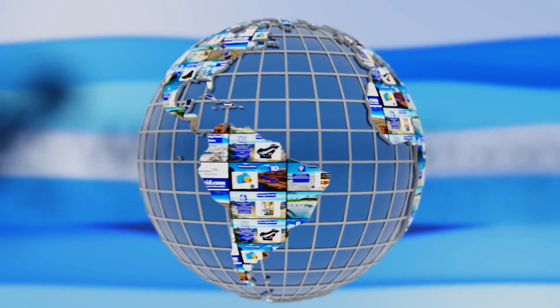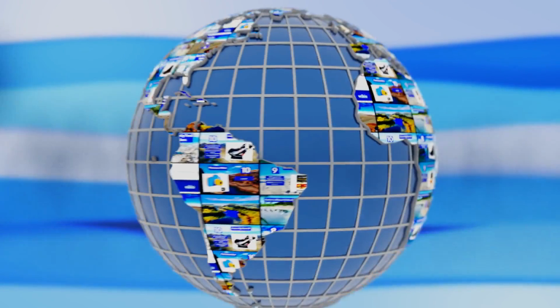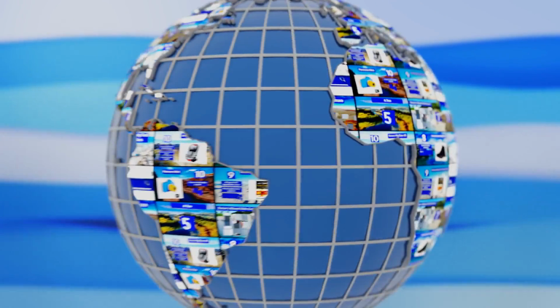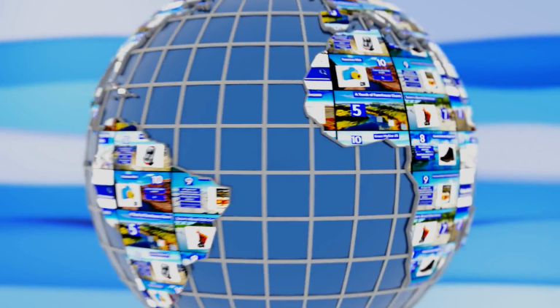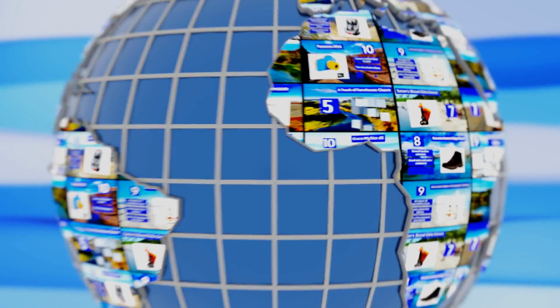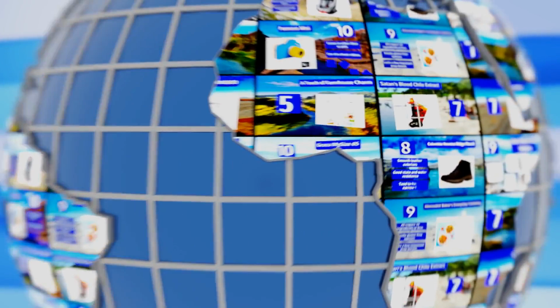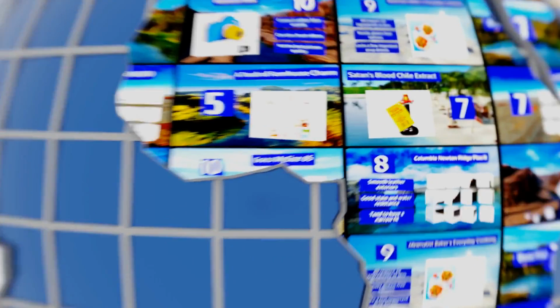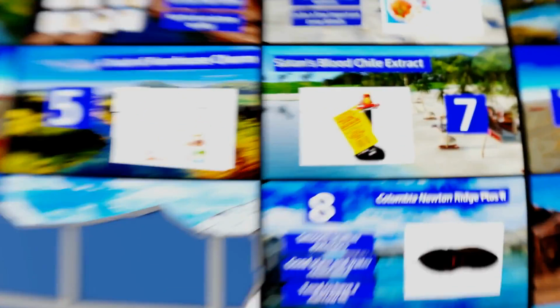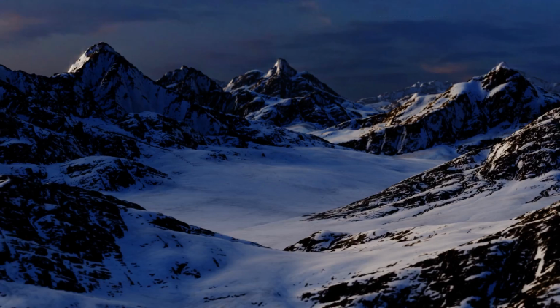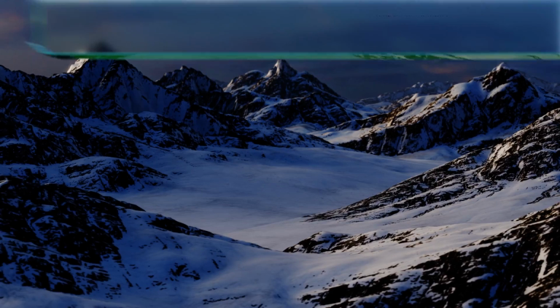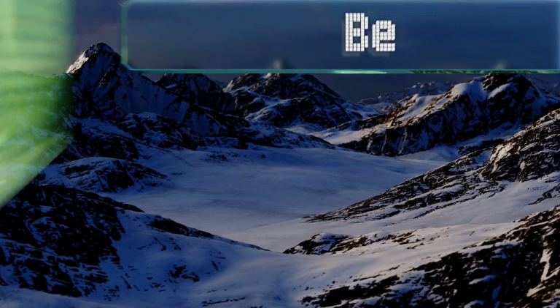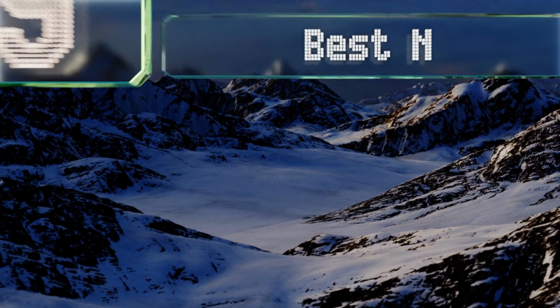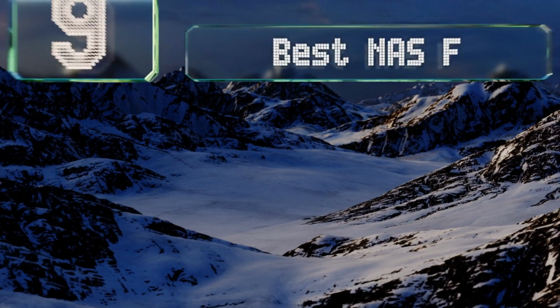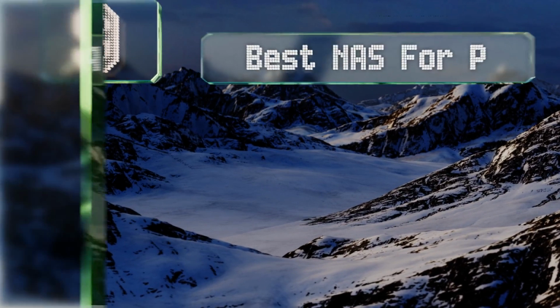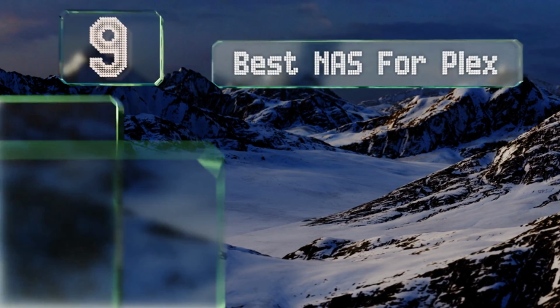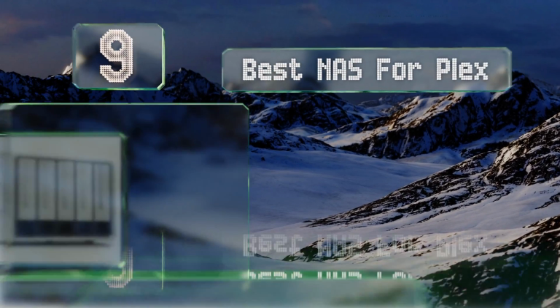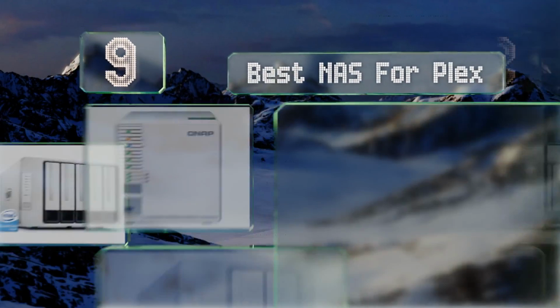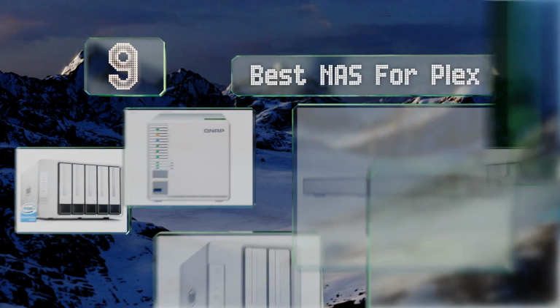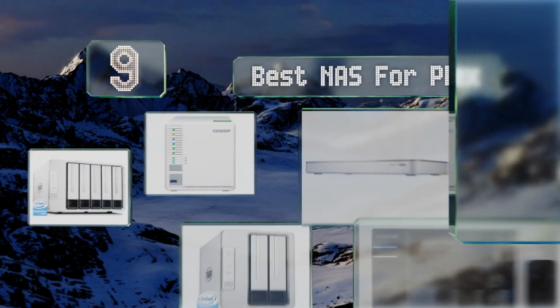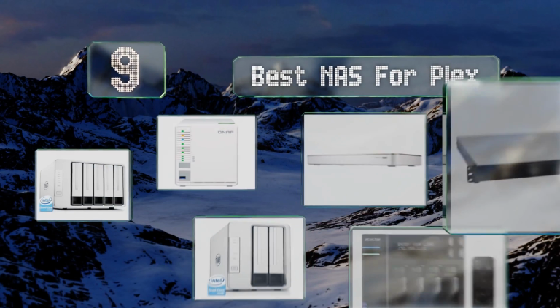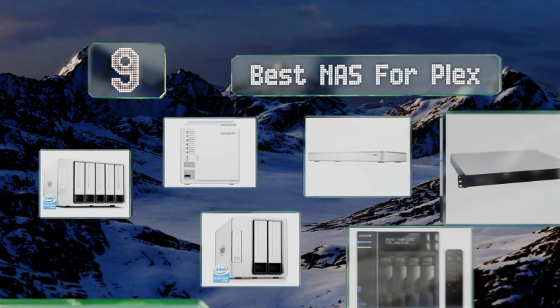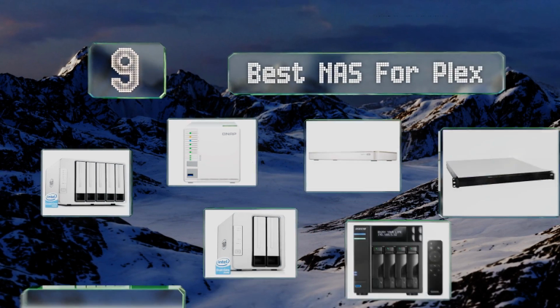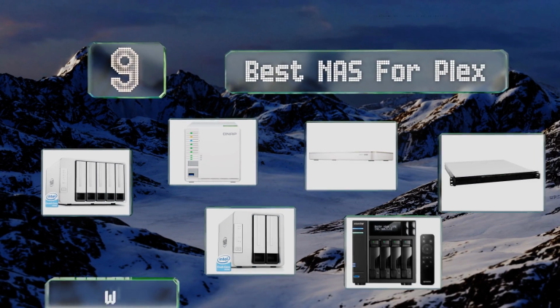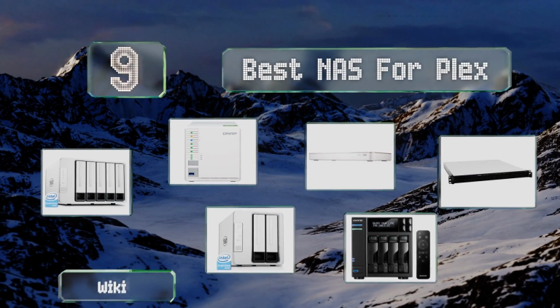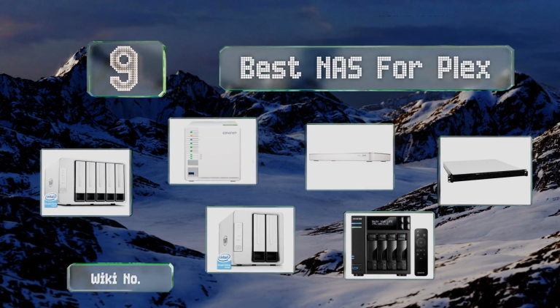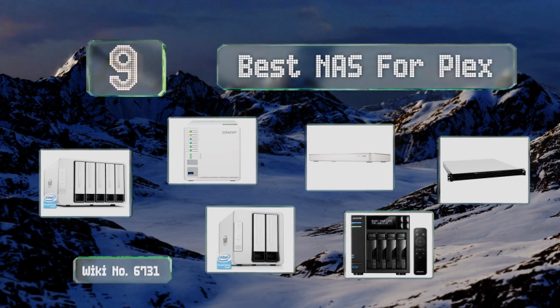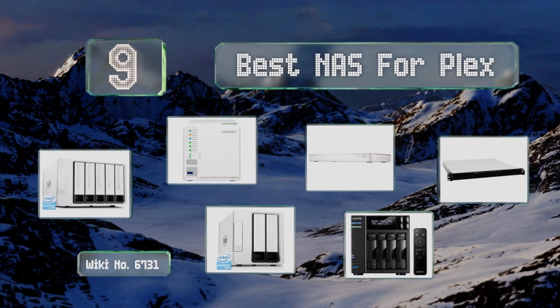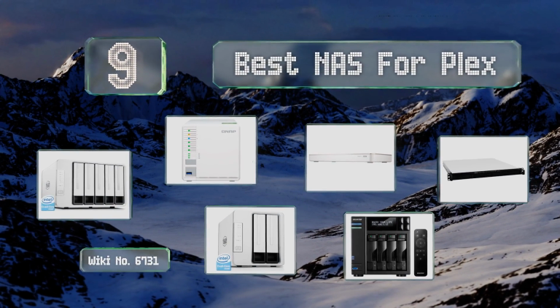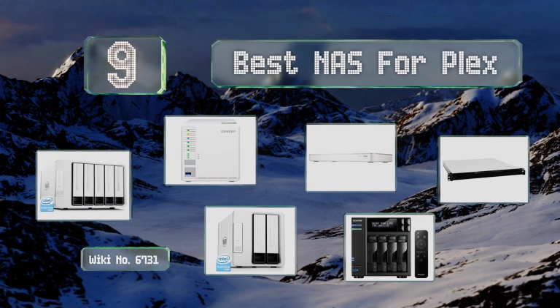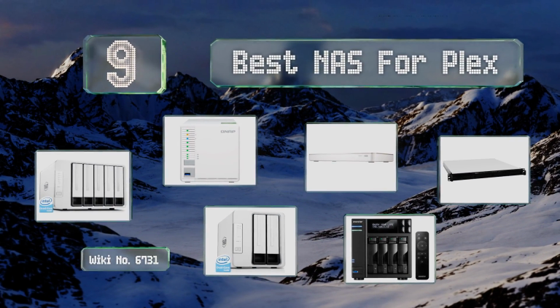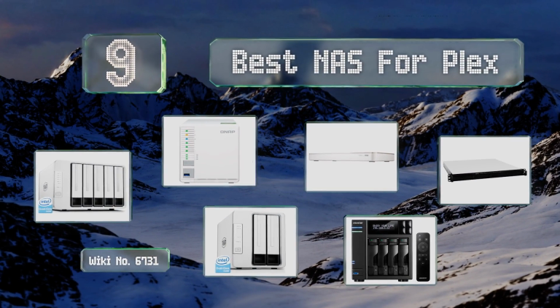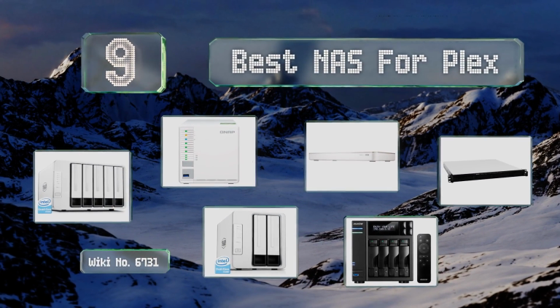EasyVid presents the nine best NAS for Plex. Let's get started with the list.